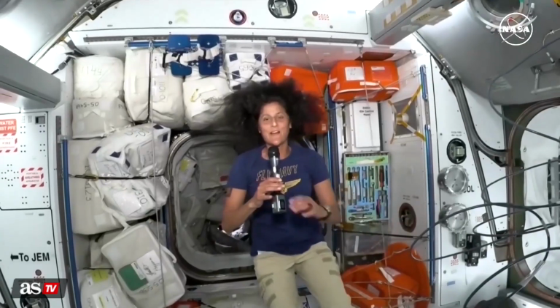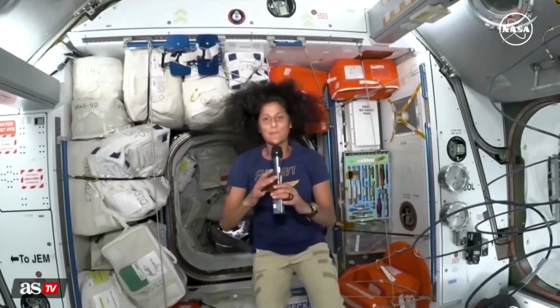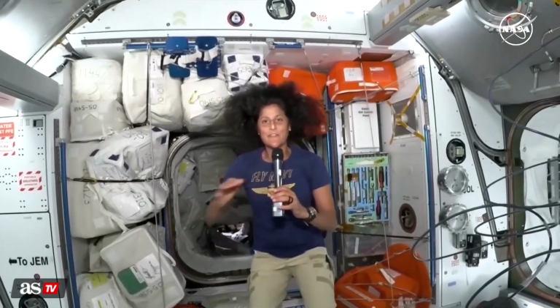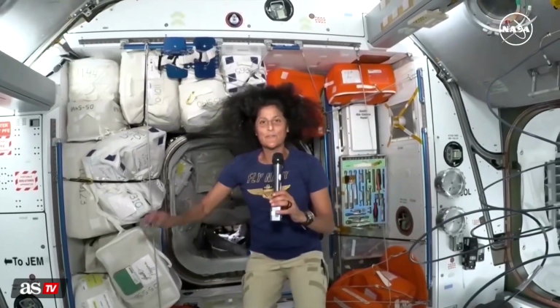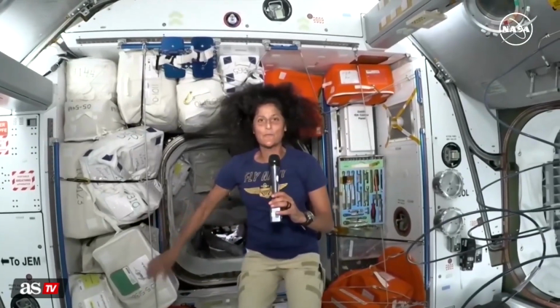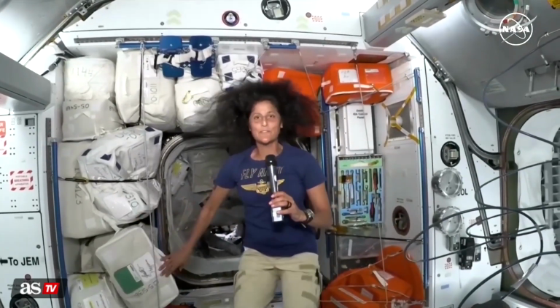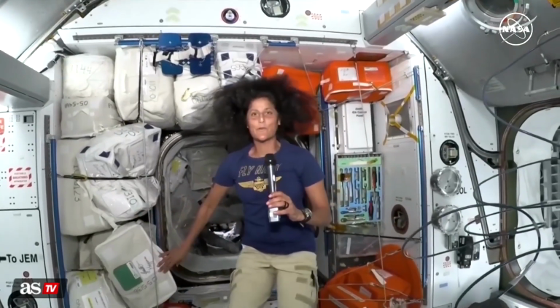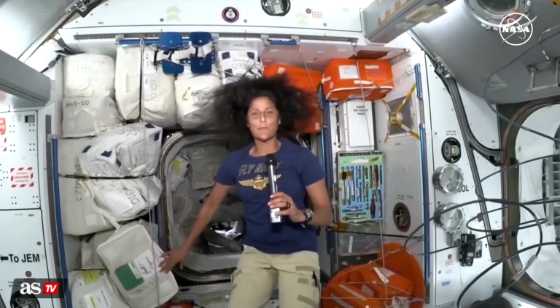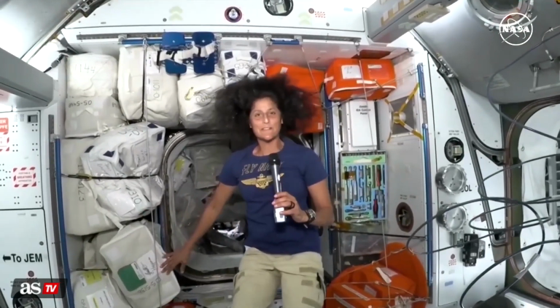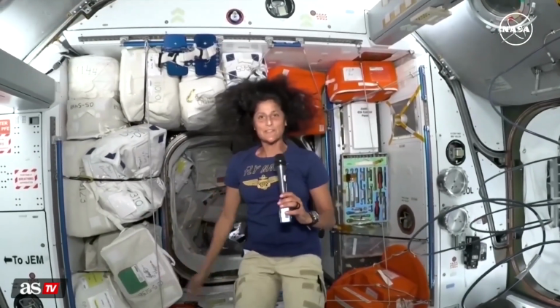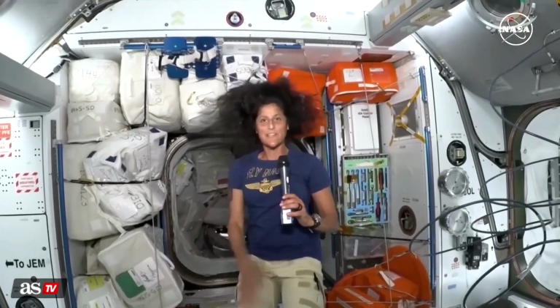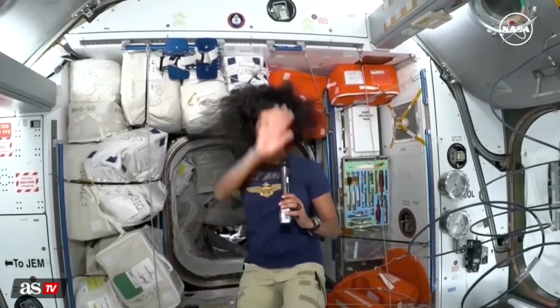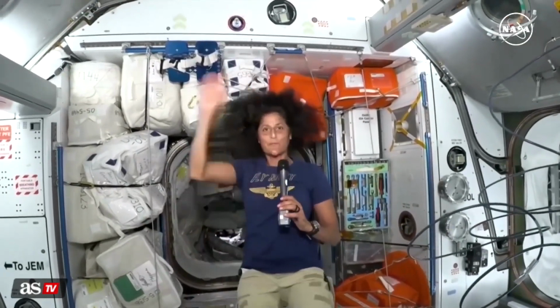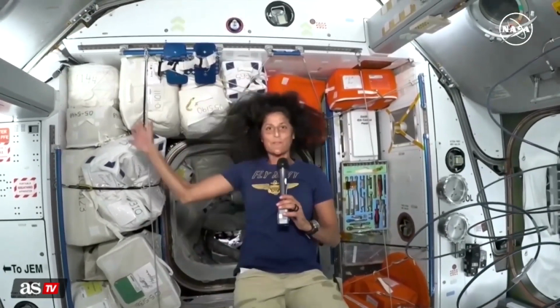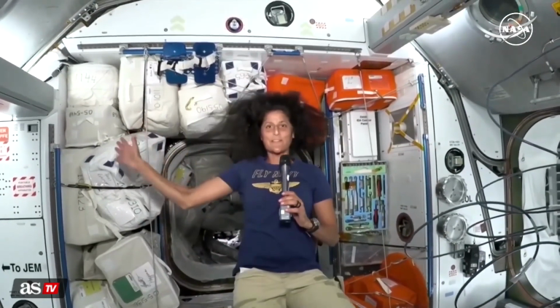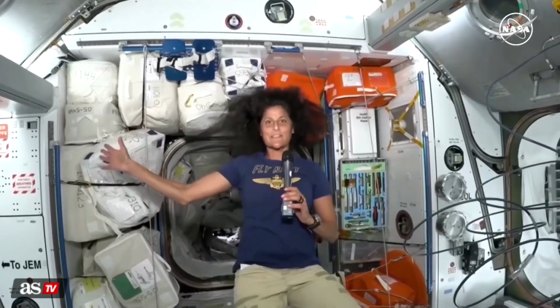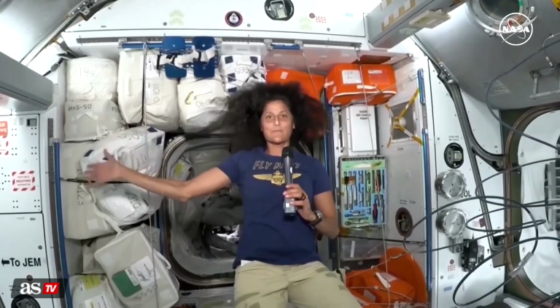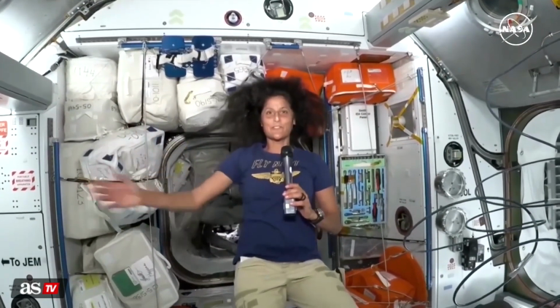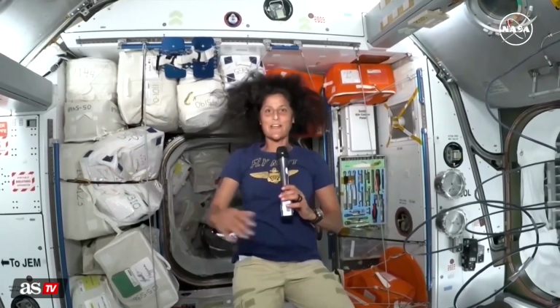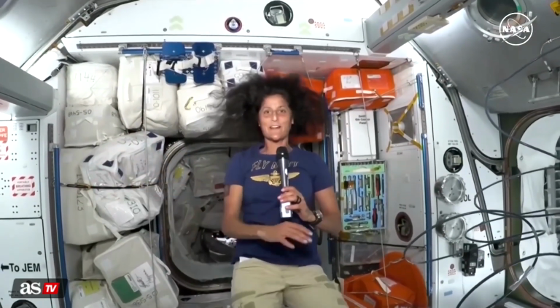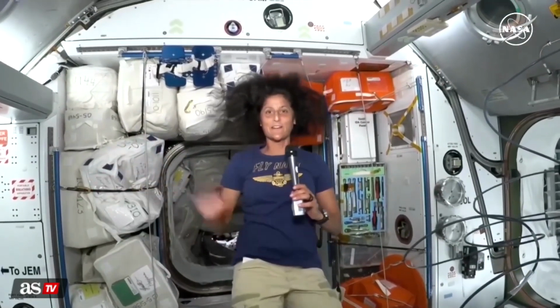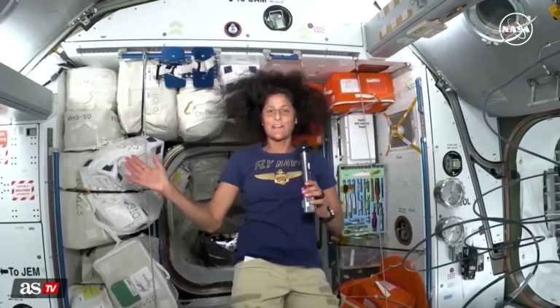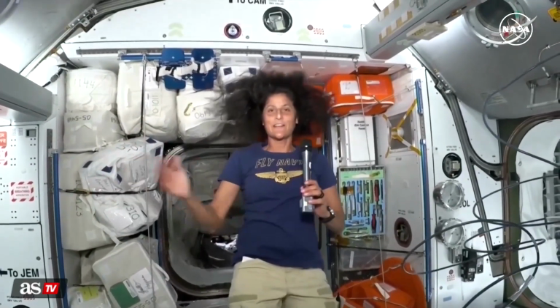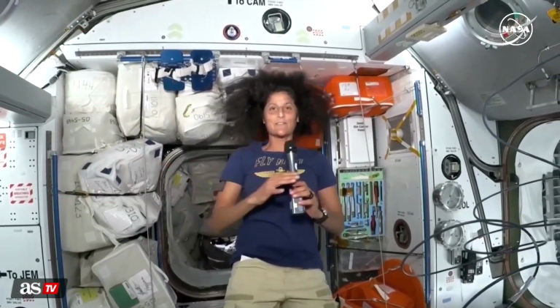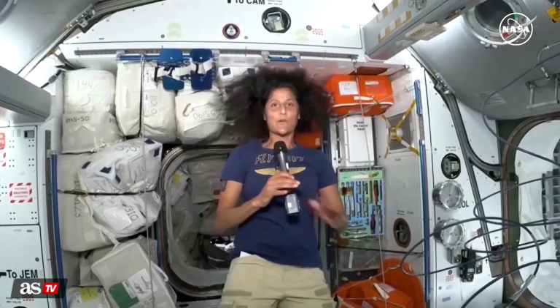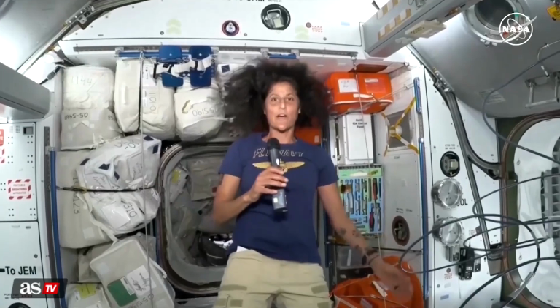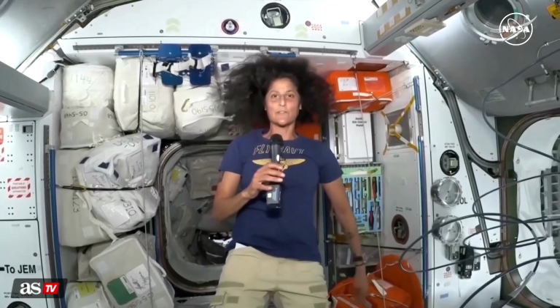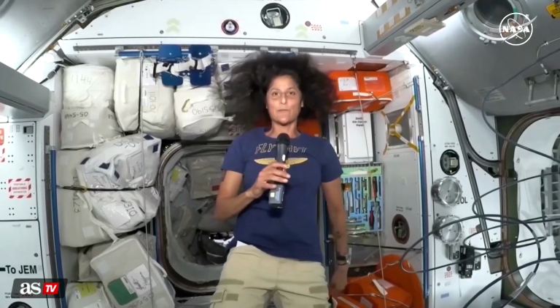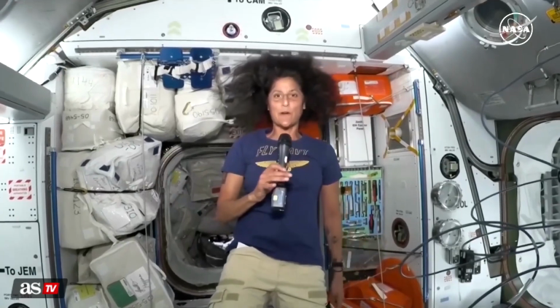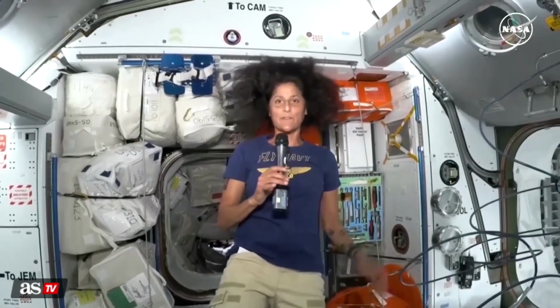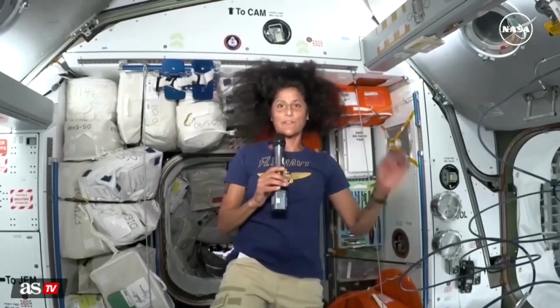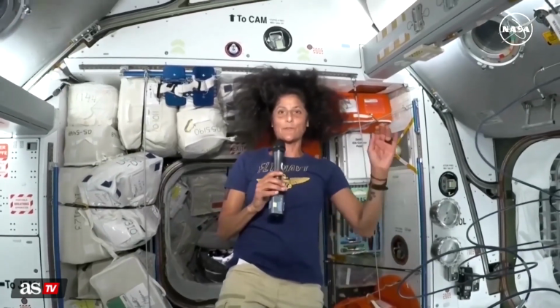Thank you so much for paying attention. Thank you for being with us. Butch and I are, again, so honored to be part of this crew.